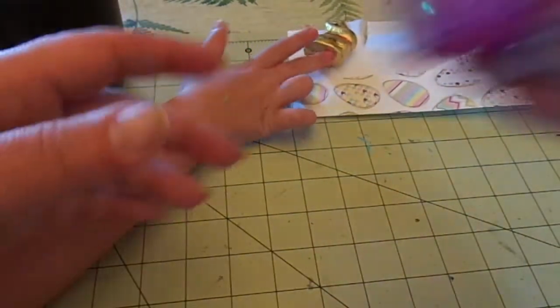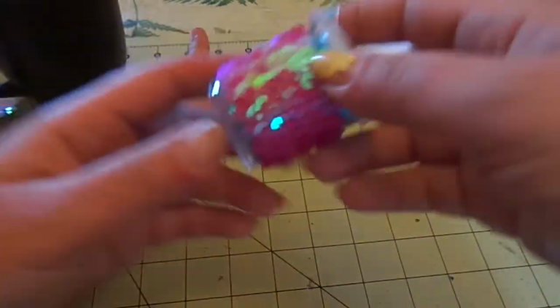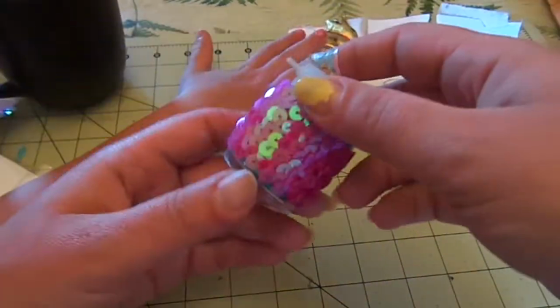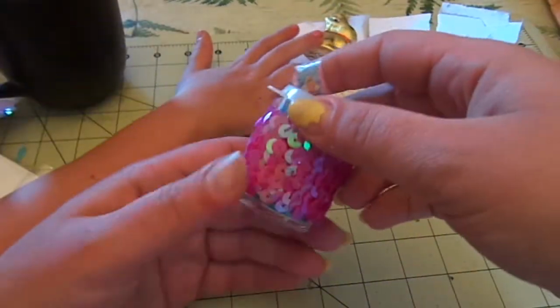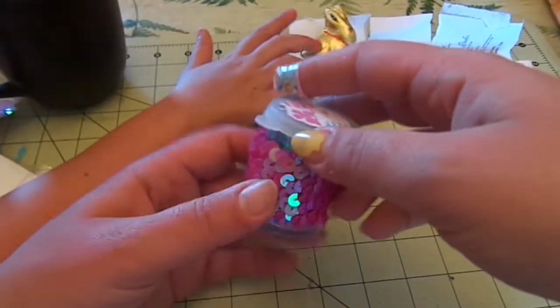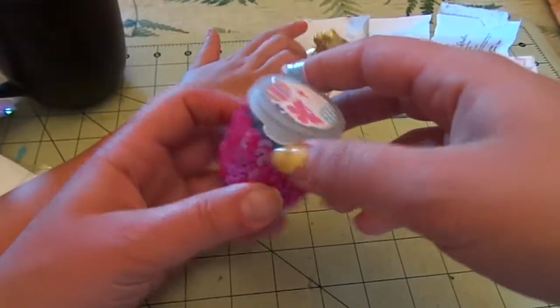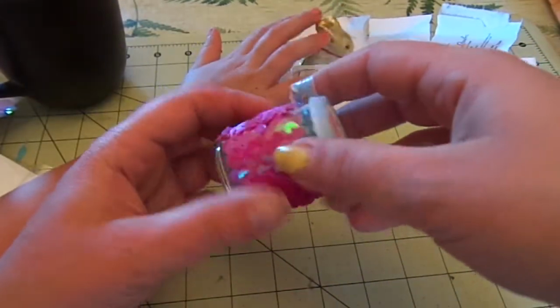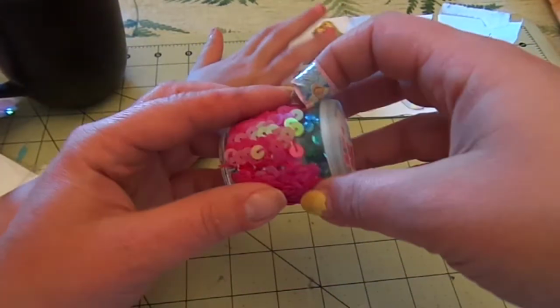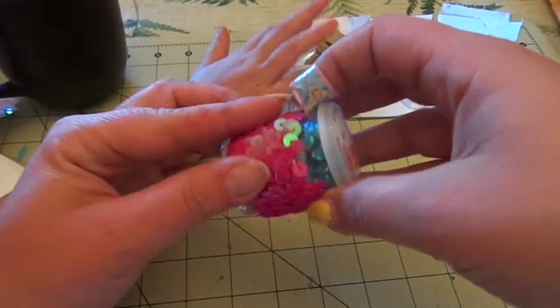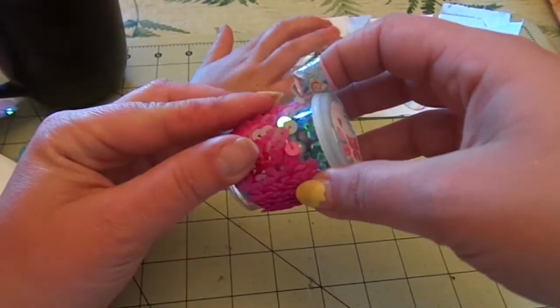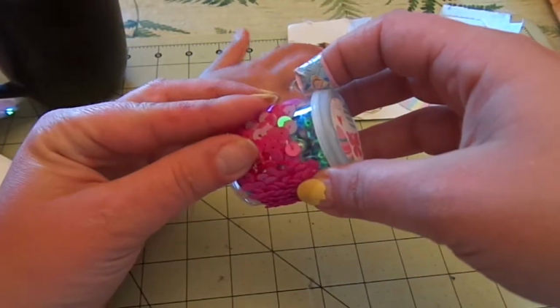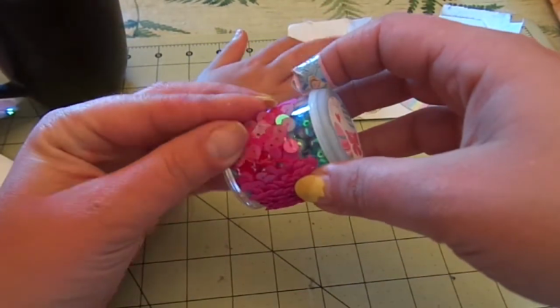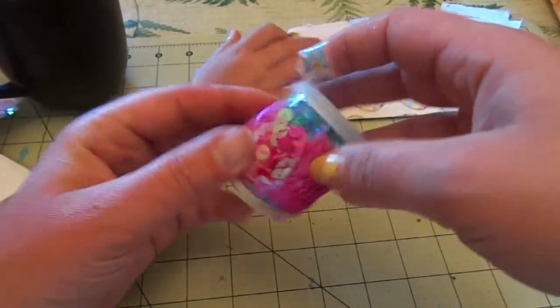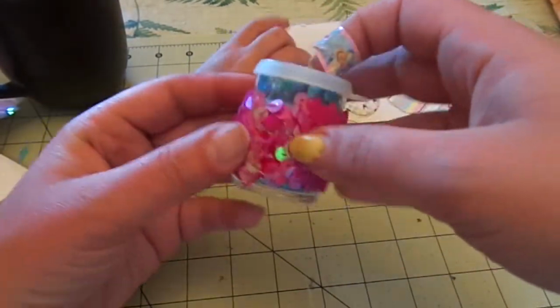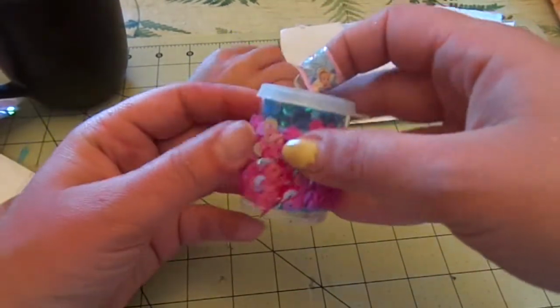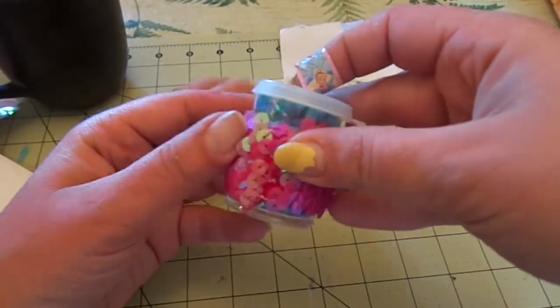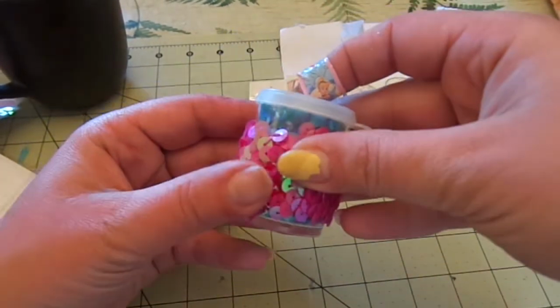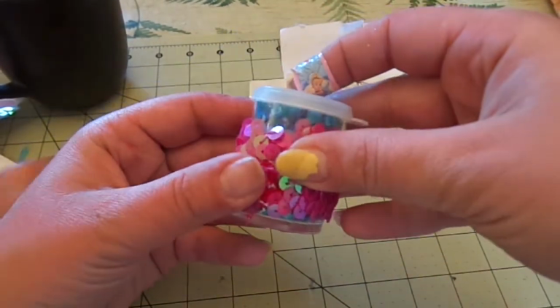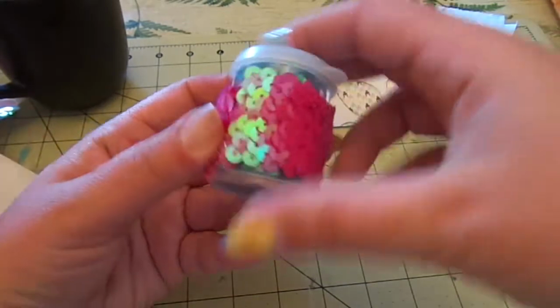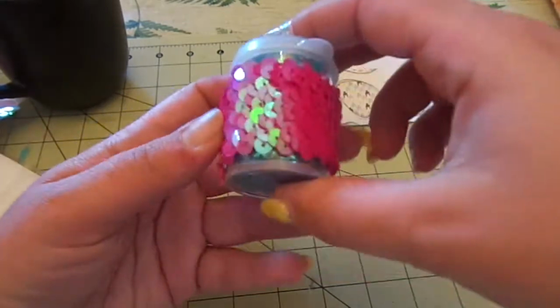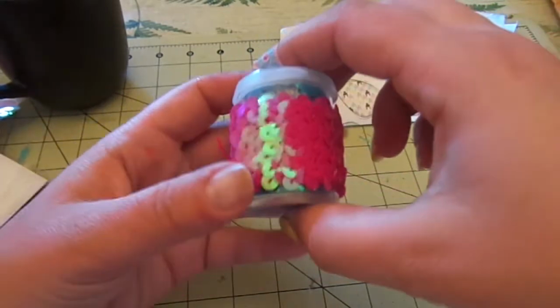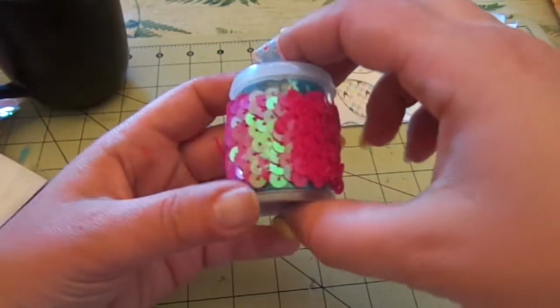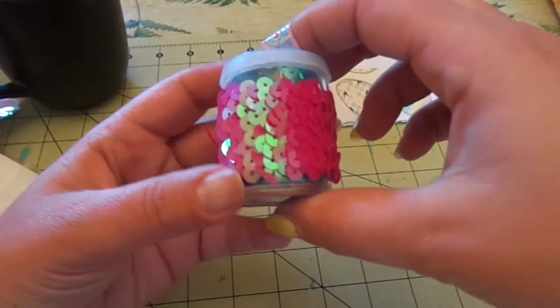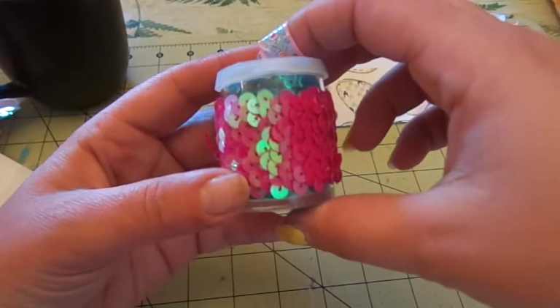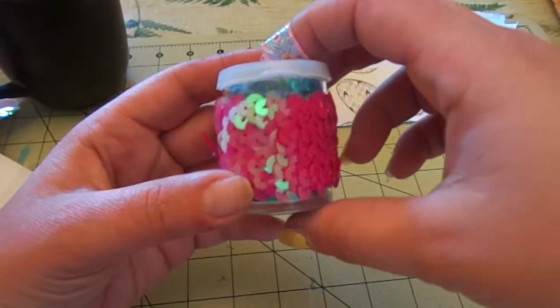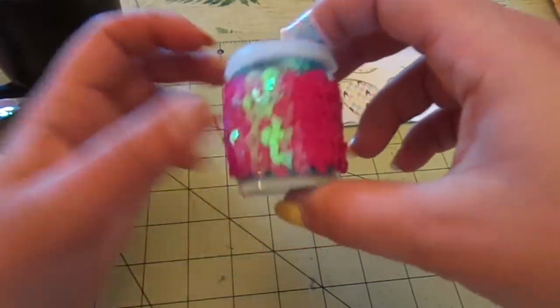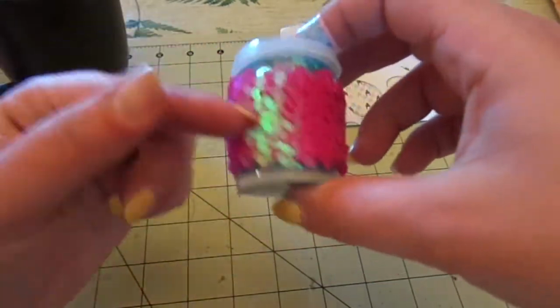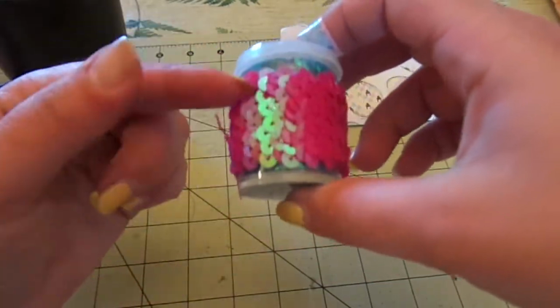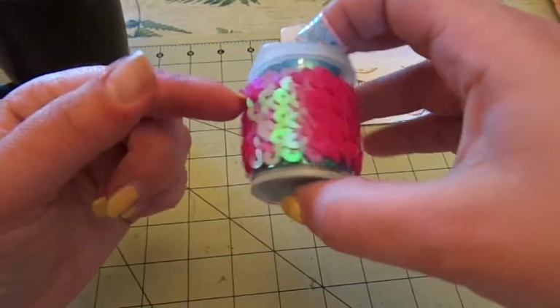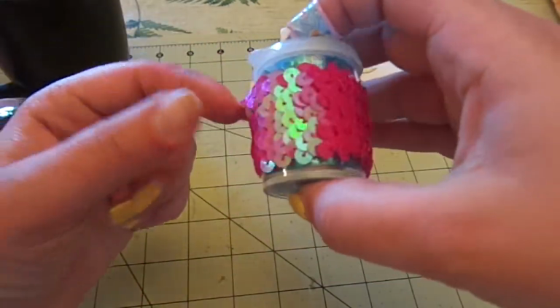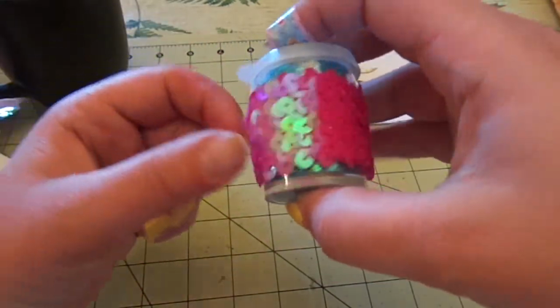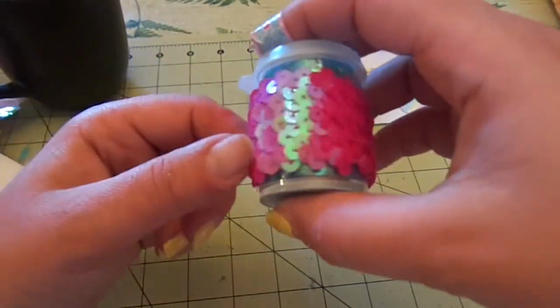And then this here is super cute — she put sequin trim around it.